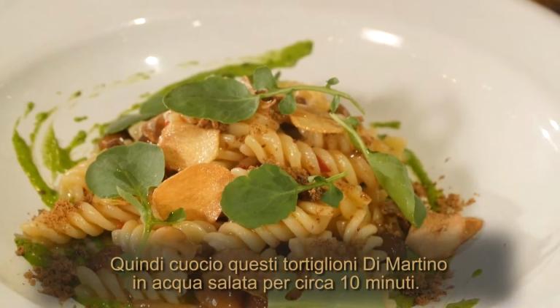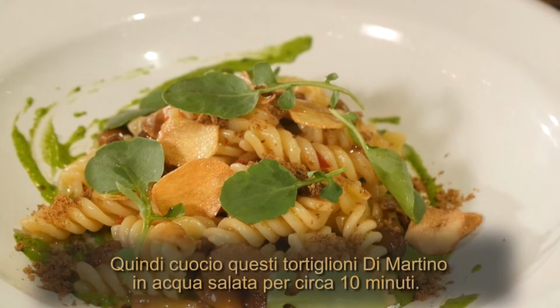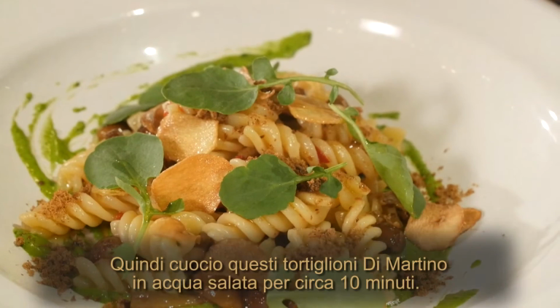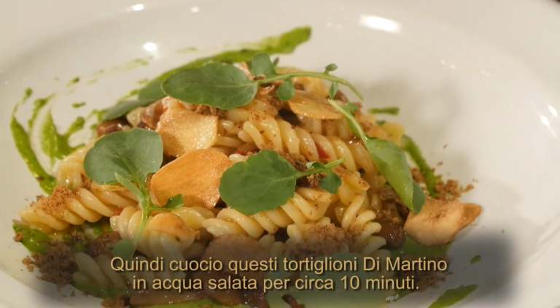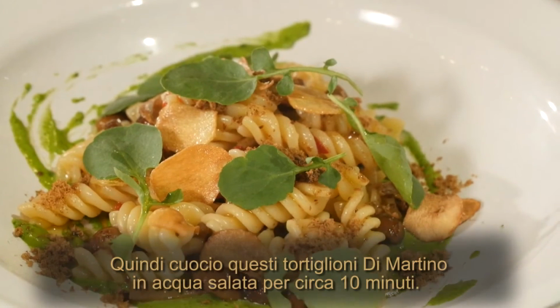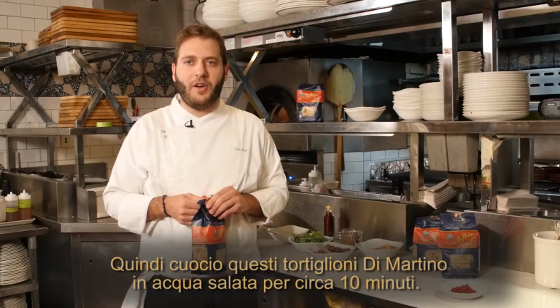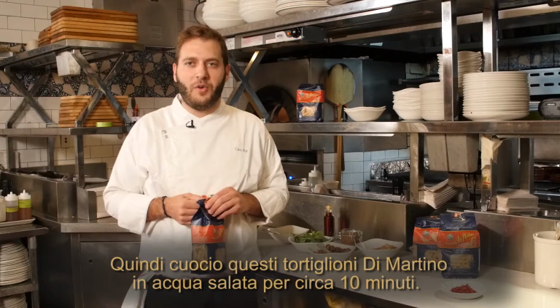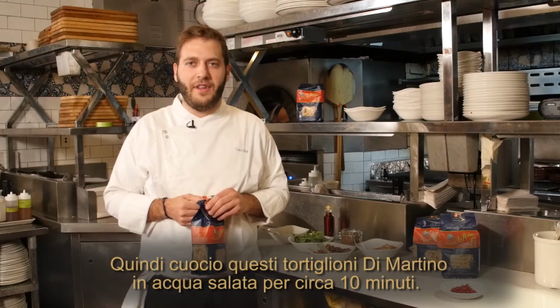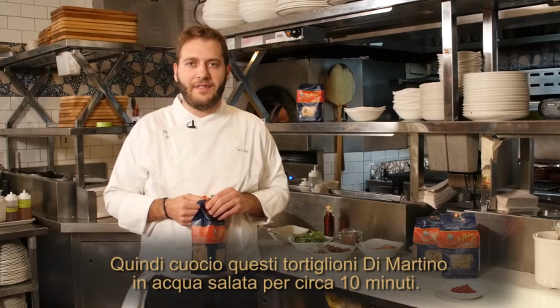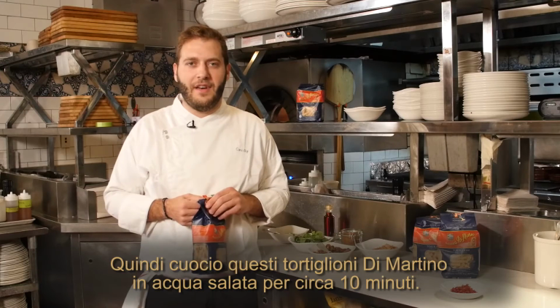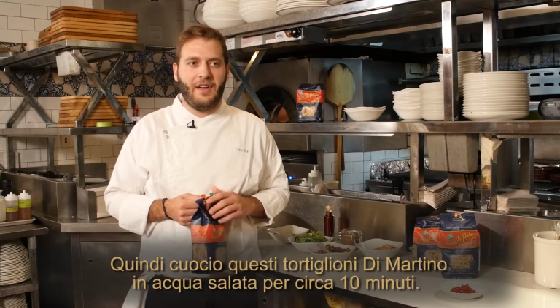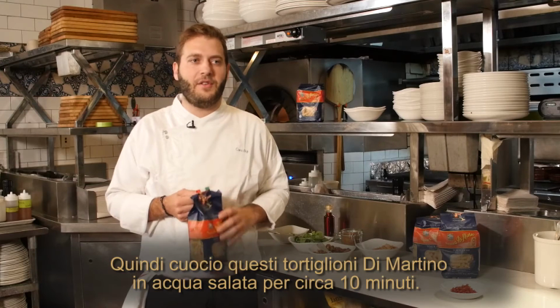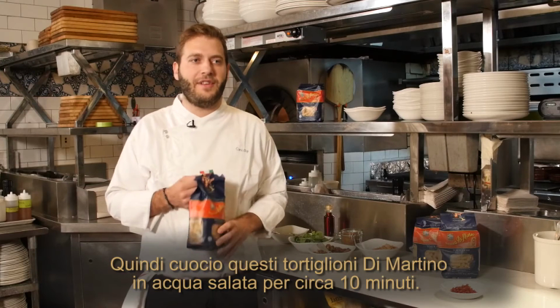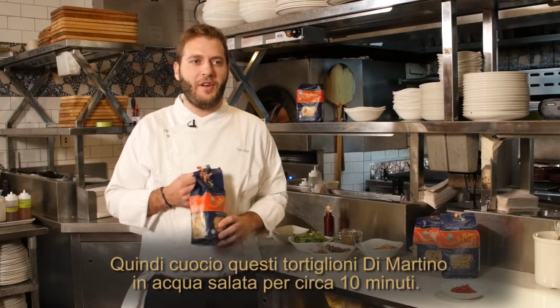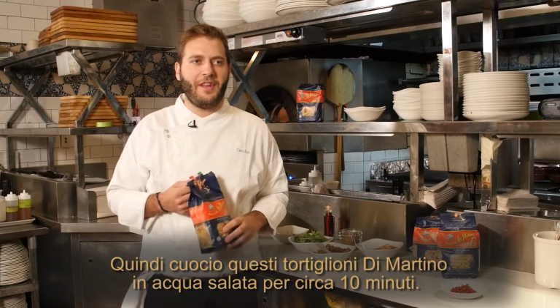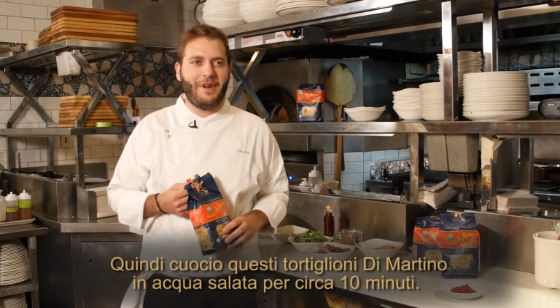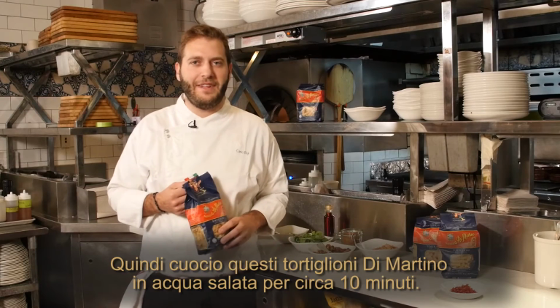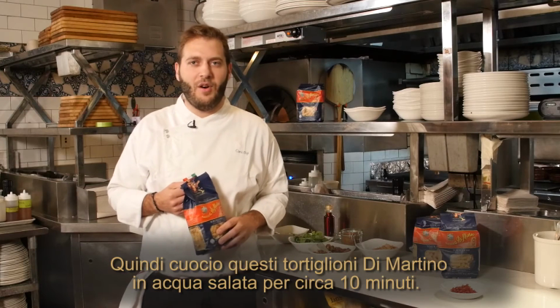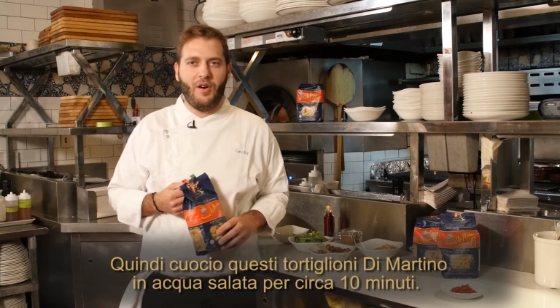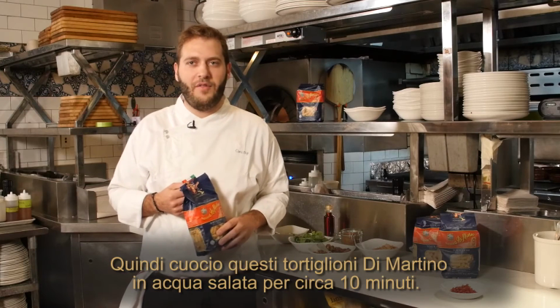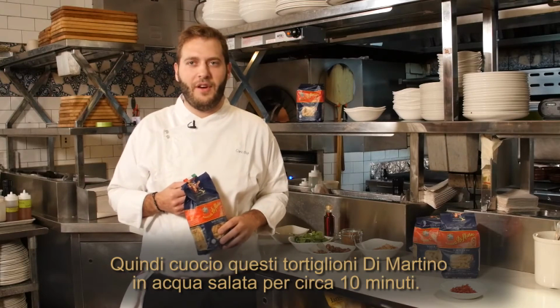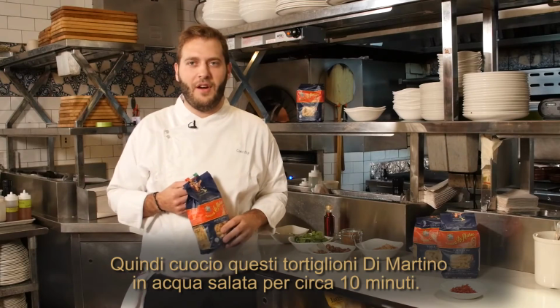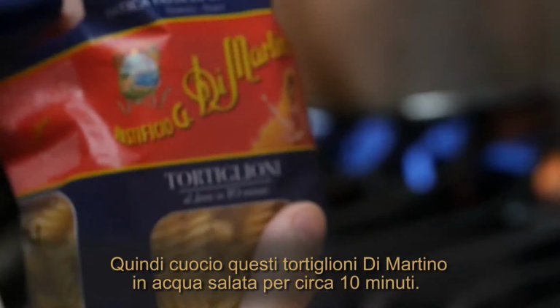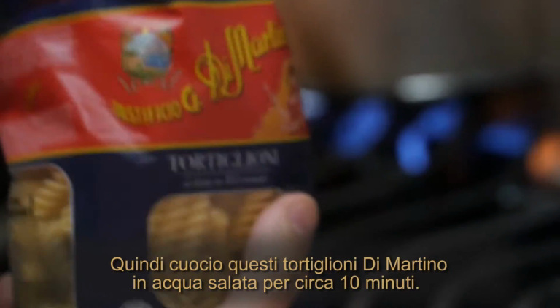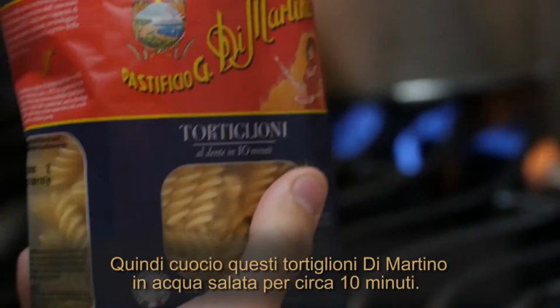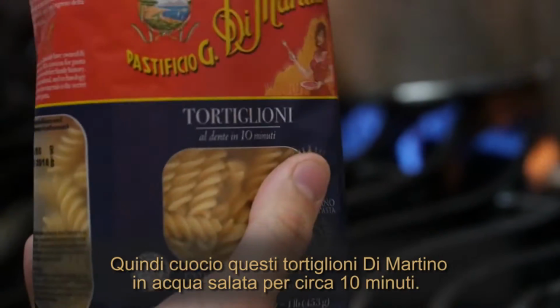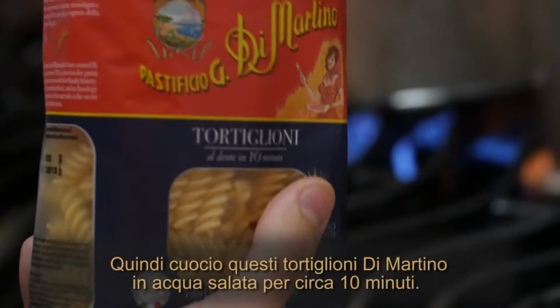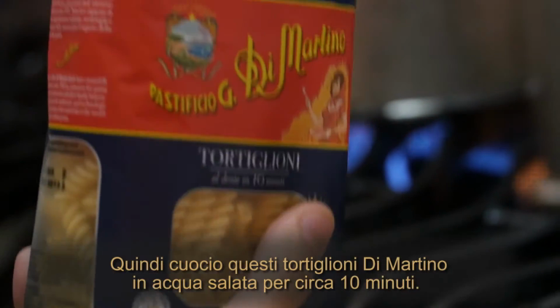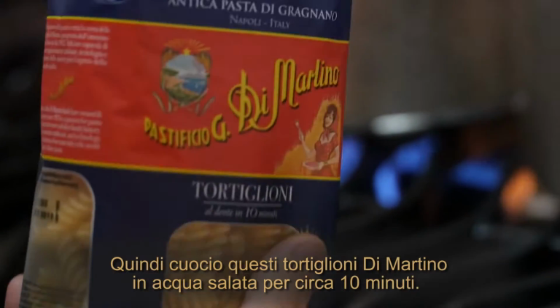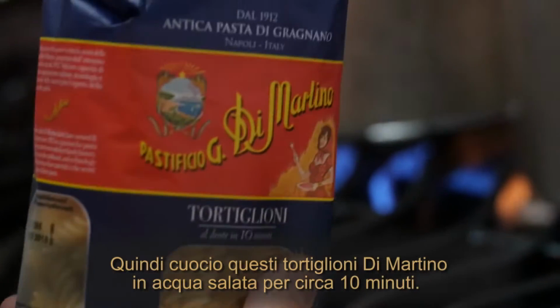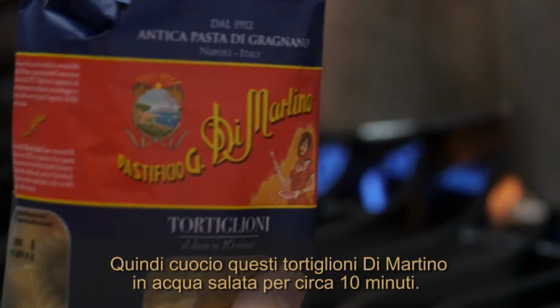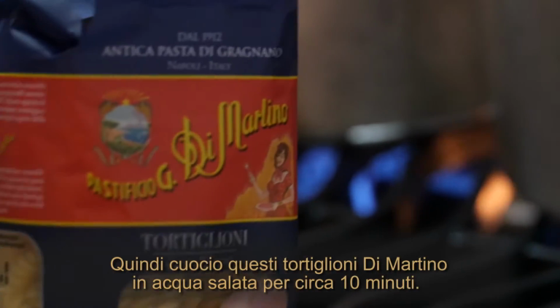So now I'm going to cook this tortiglioni de Martino for about 10 minutes in salted water.